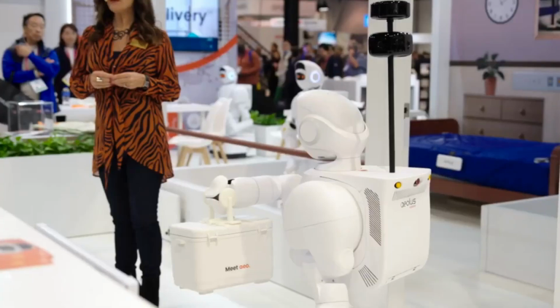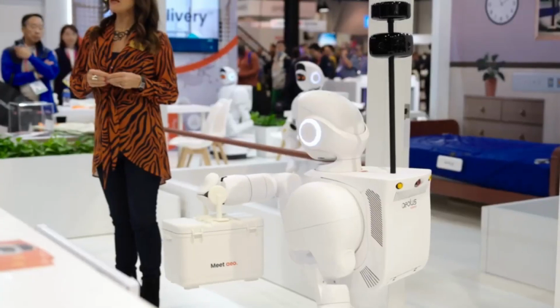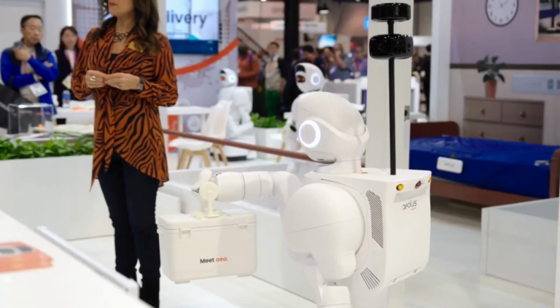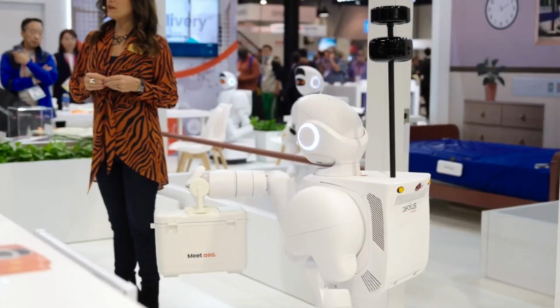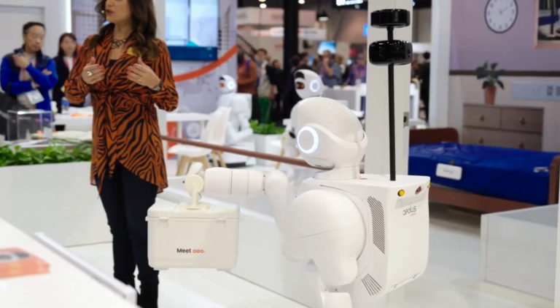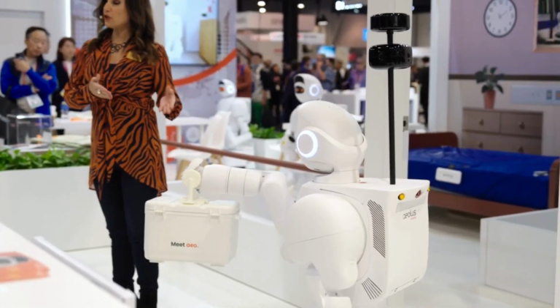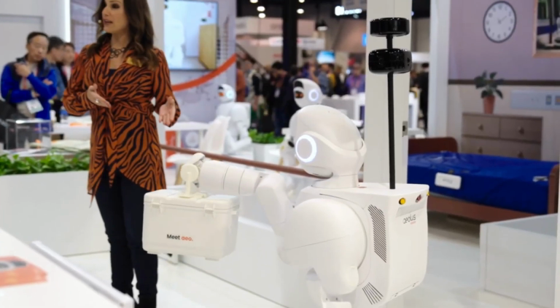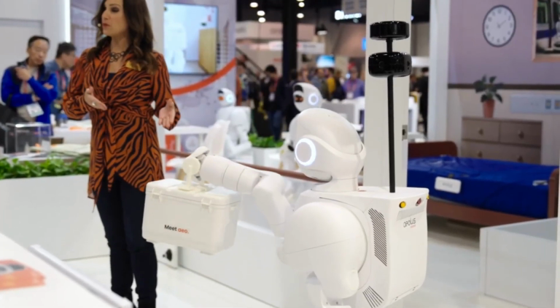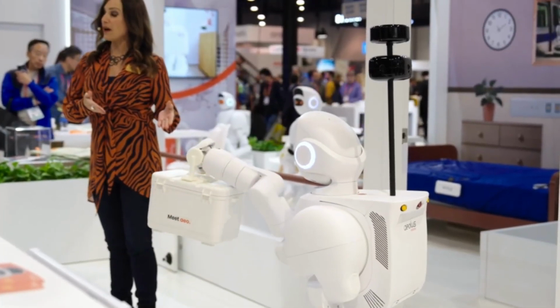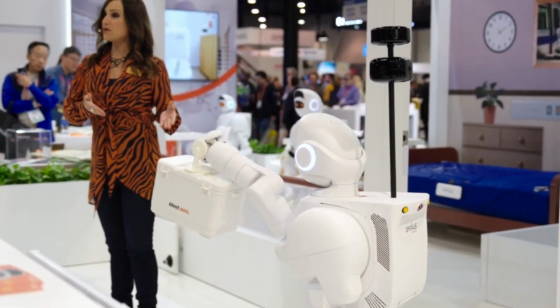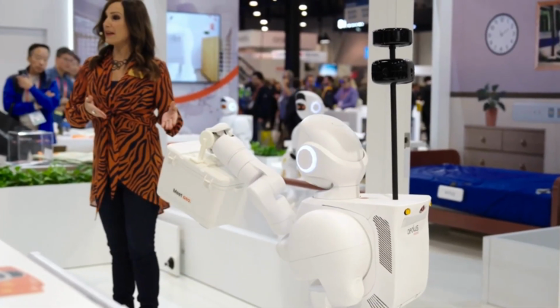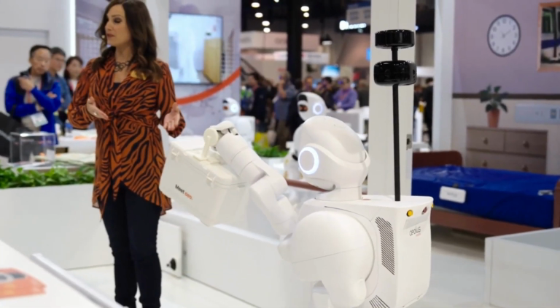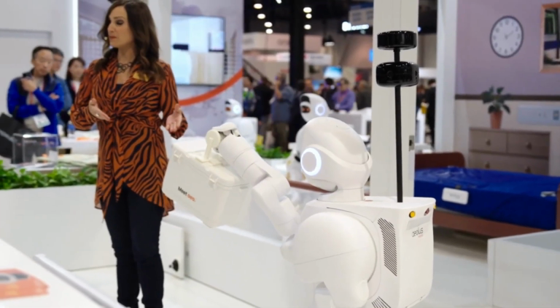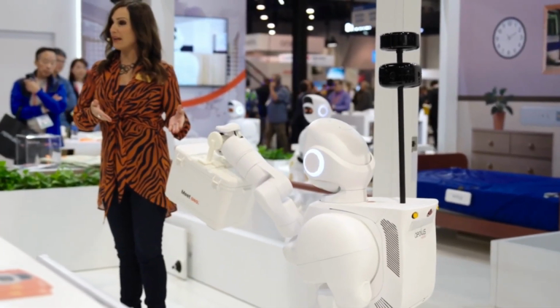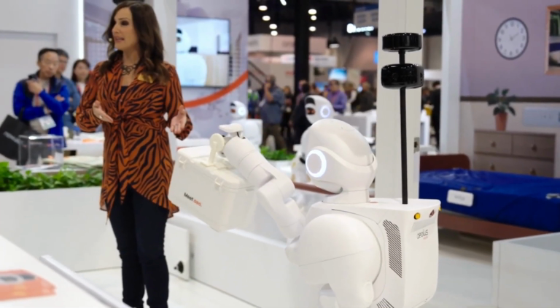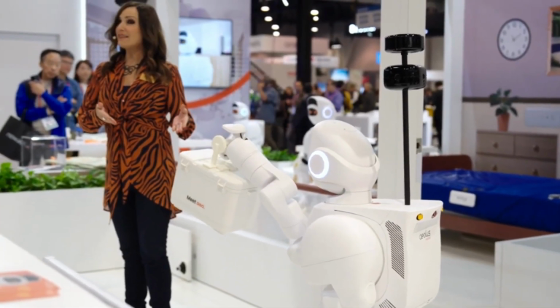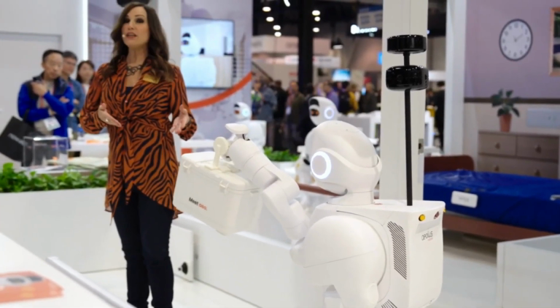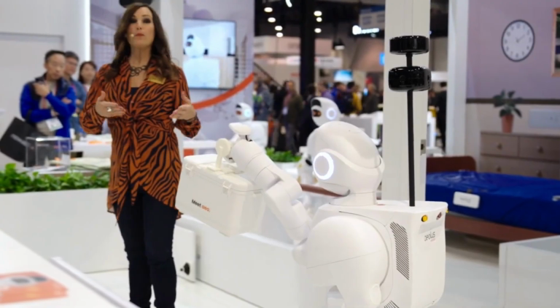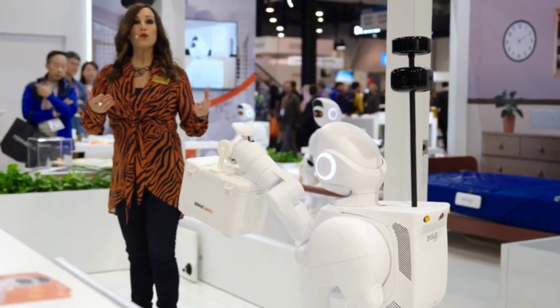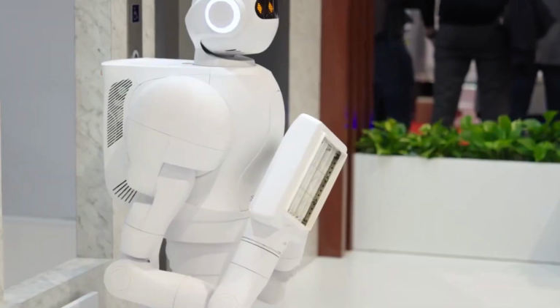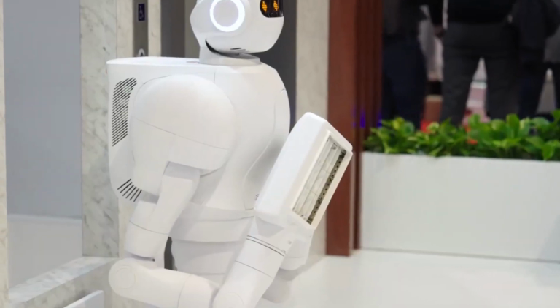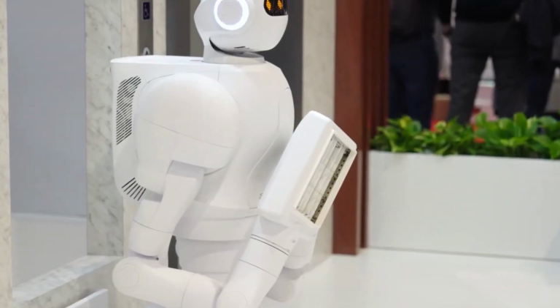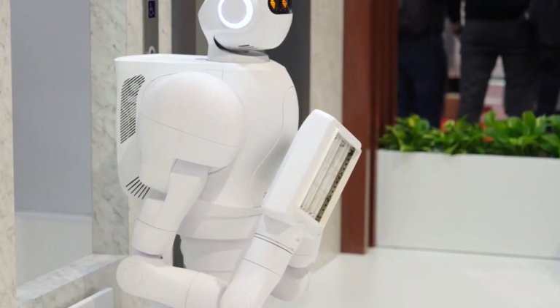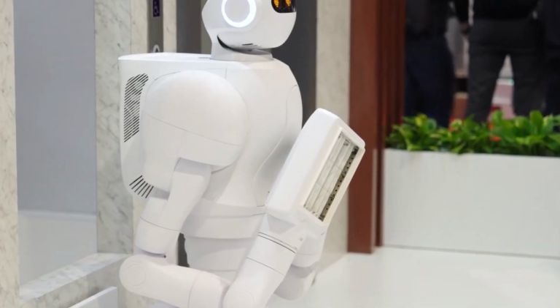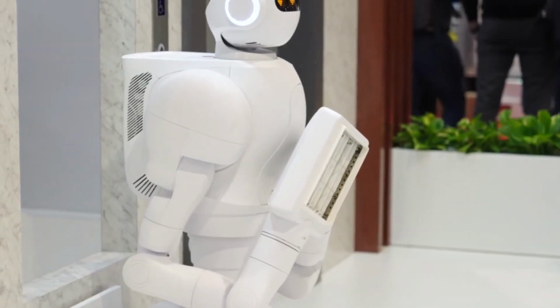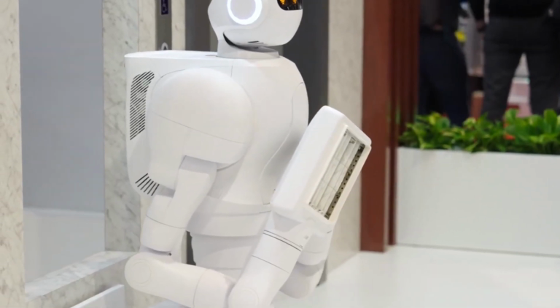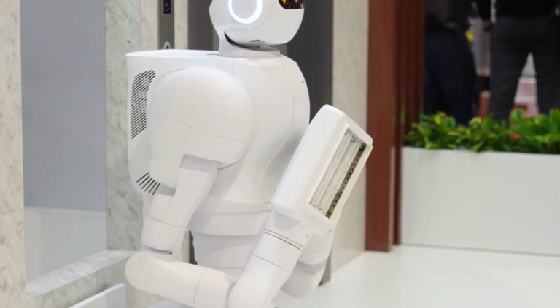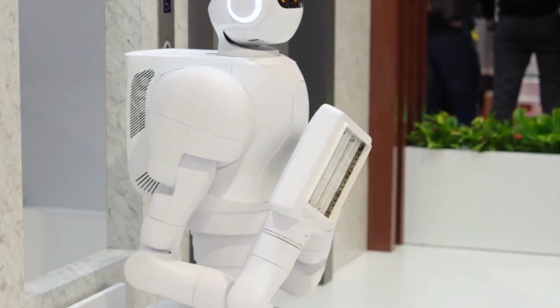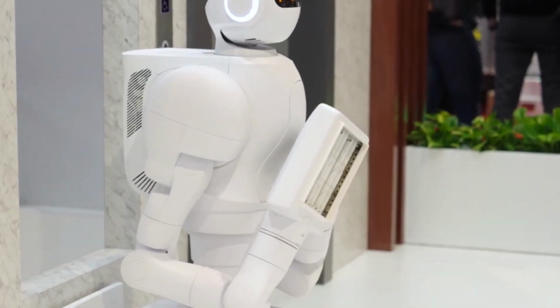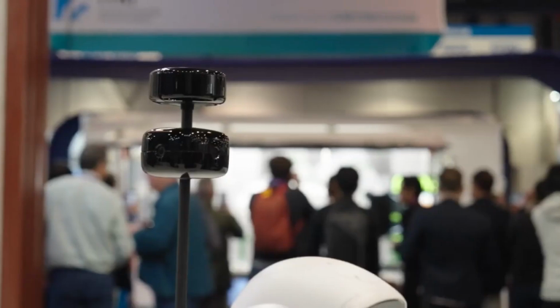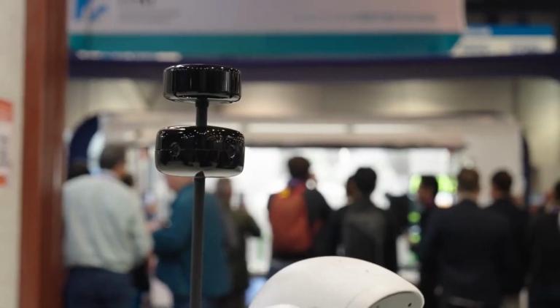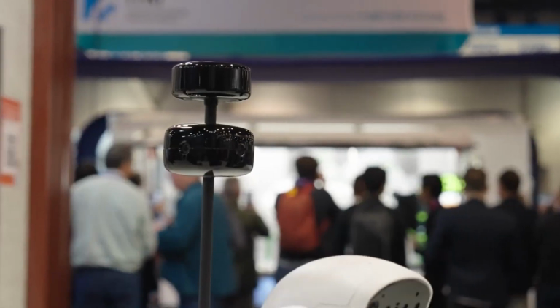For security purposes, the AeolusBot can also serve as a guard, conducting patrols in both public and private areas.